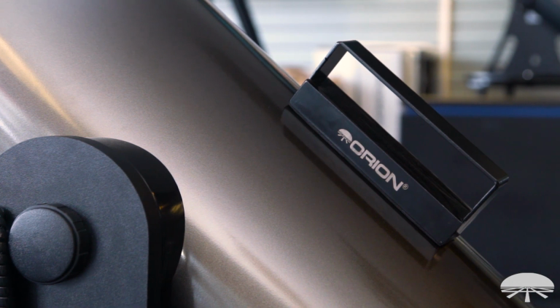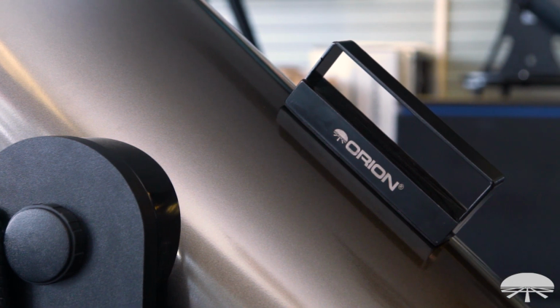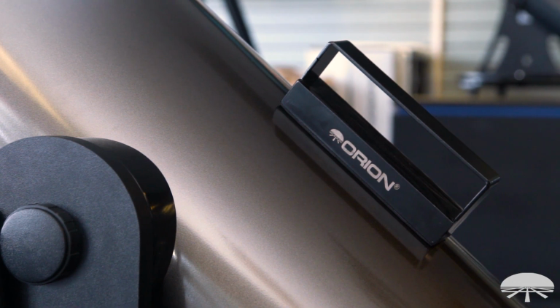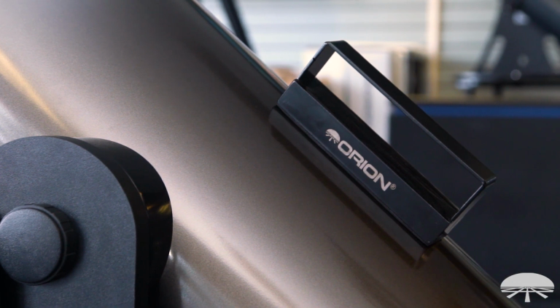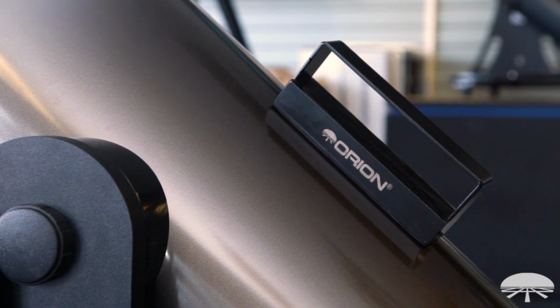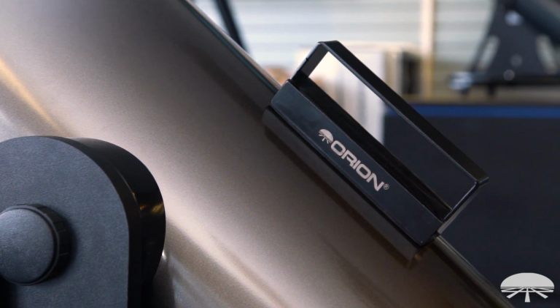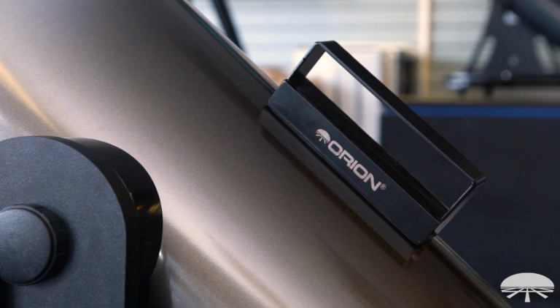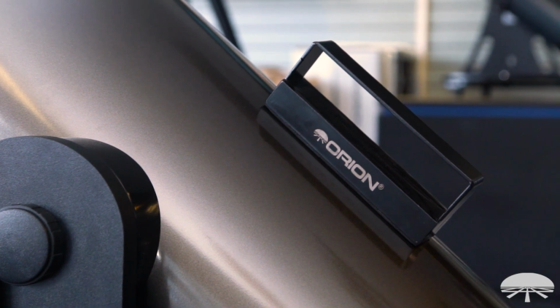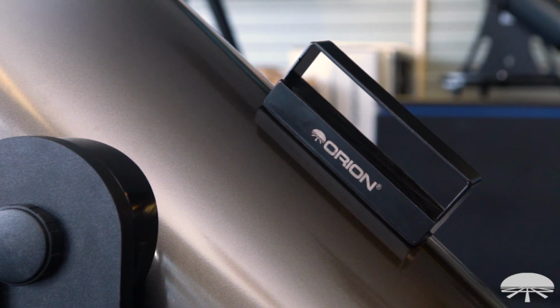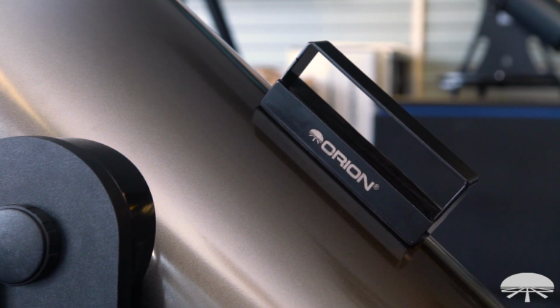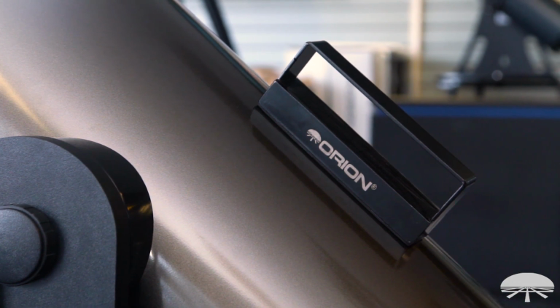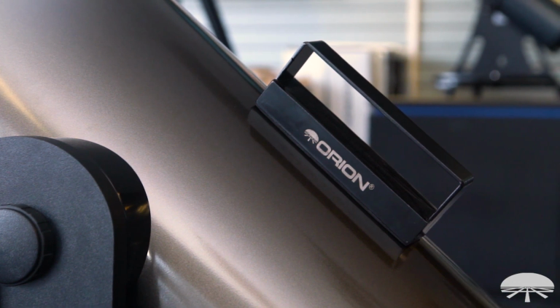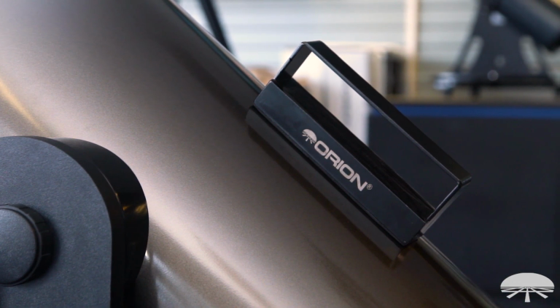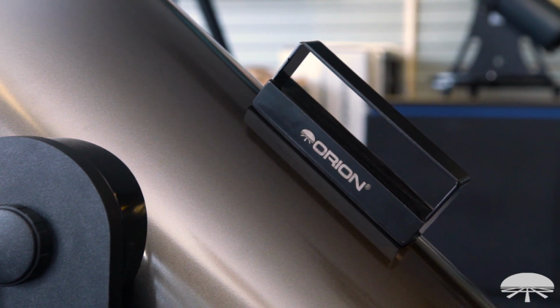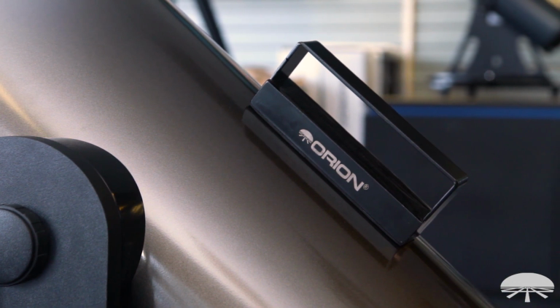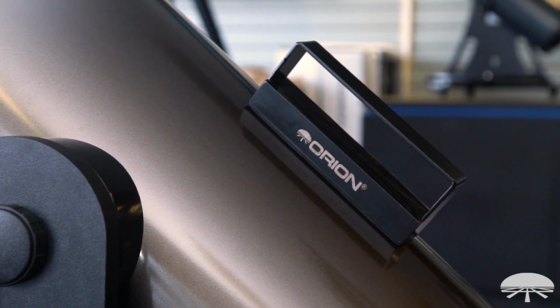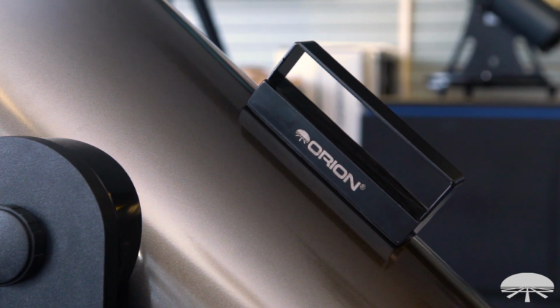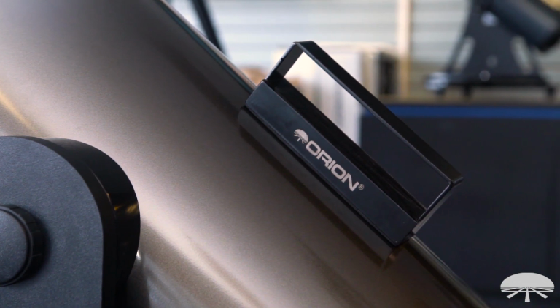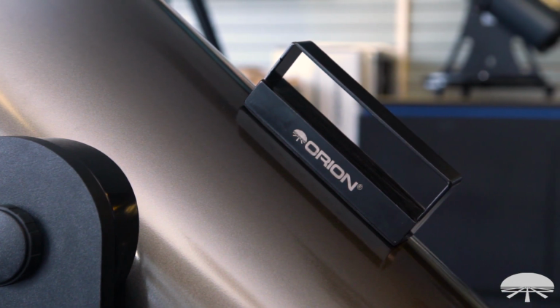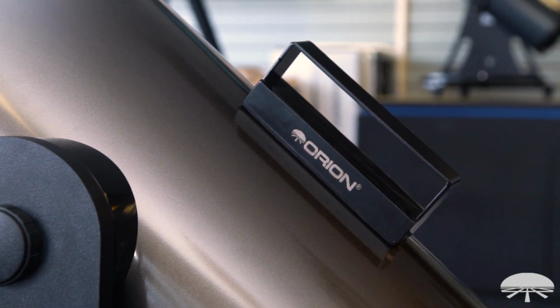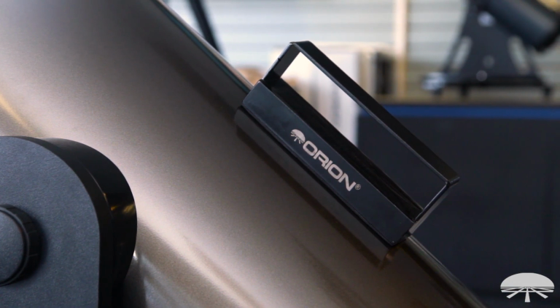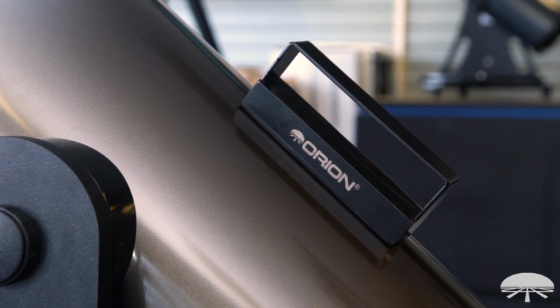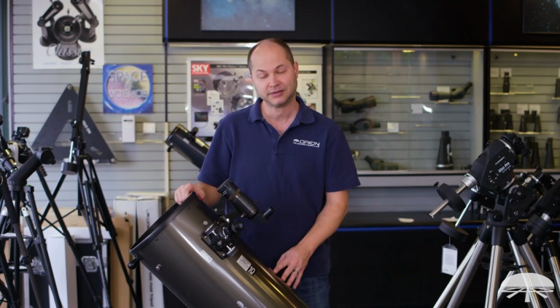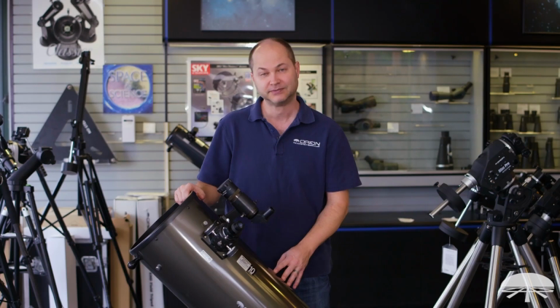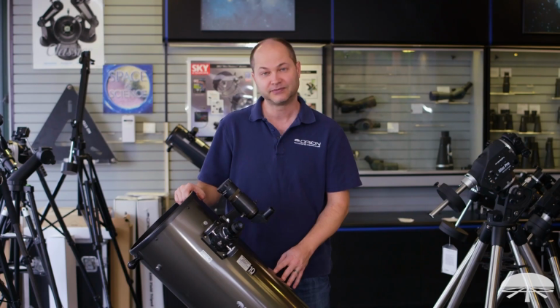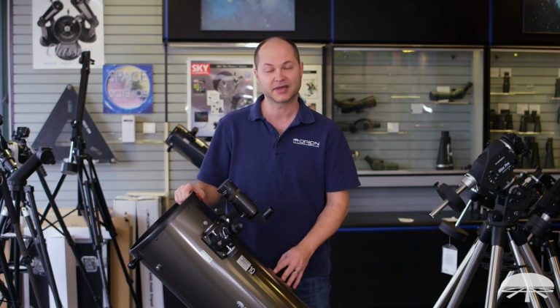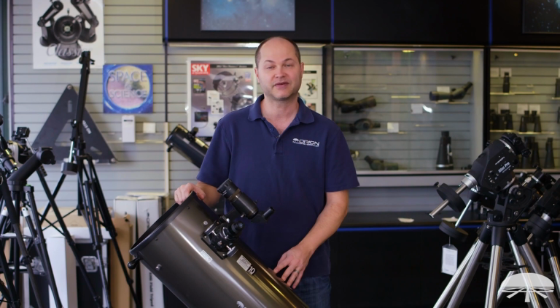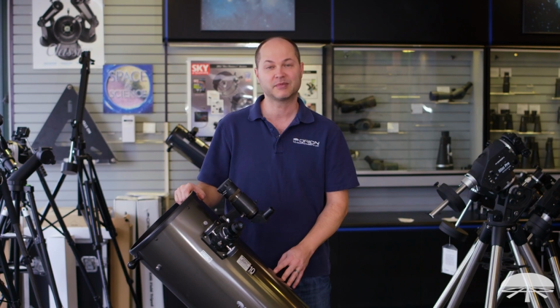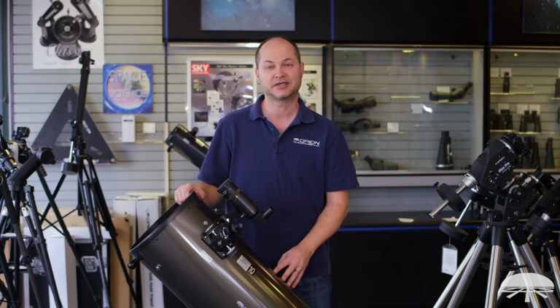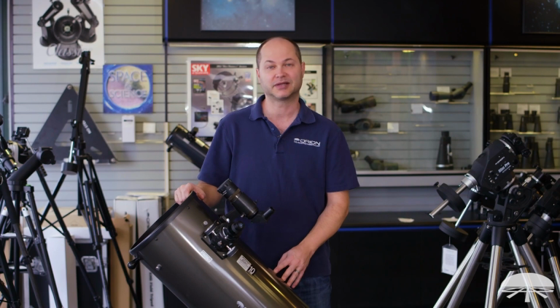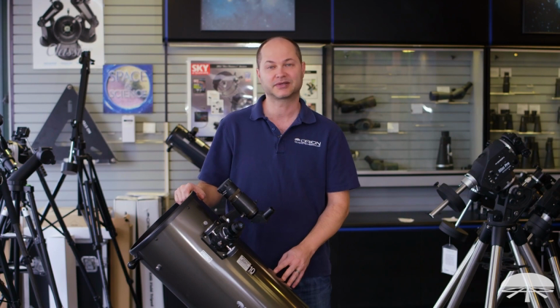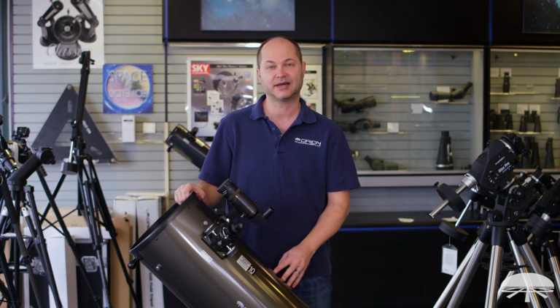All right, well there you go. This is the three-pound magnetic Dobsonian counterweight. Thank you very much. Clear skies.